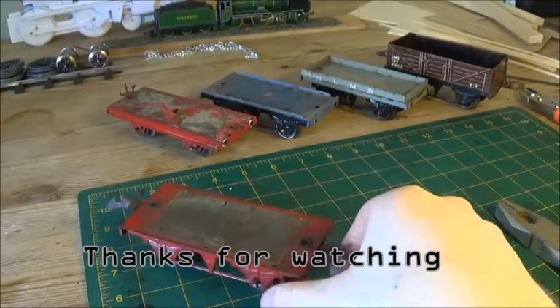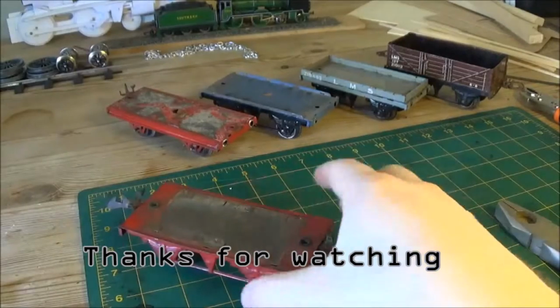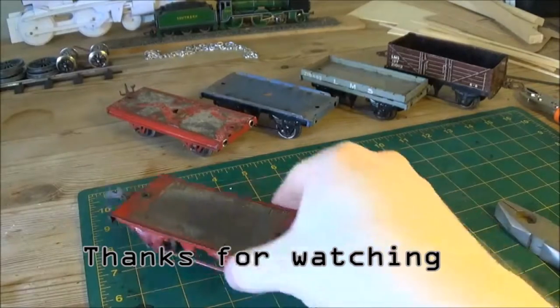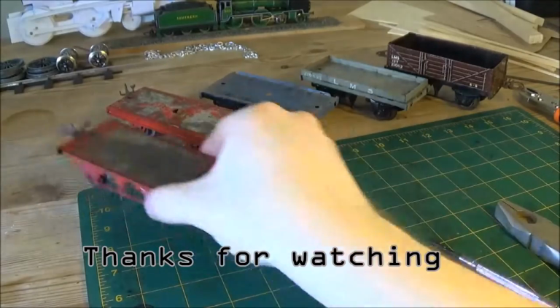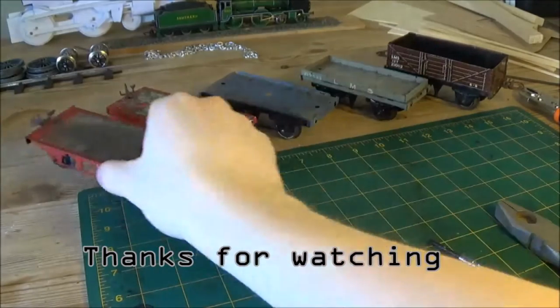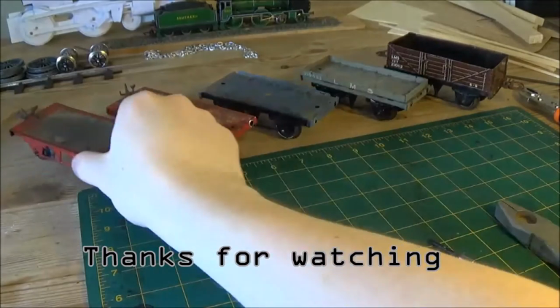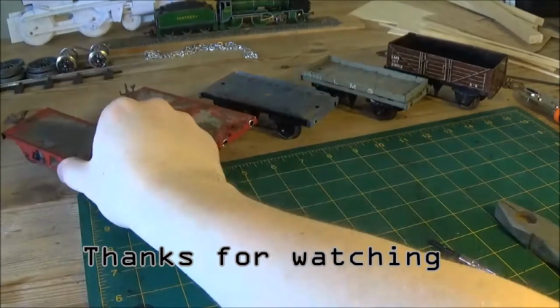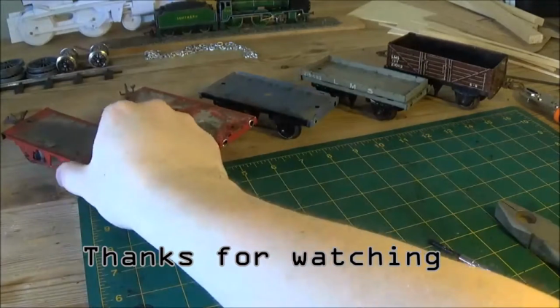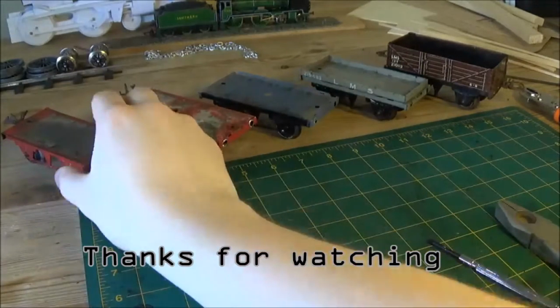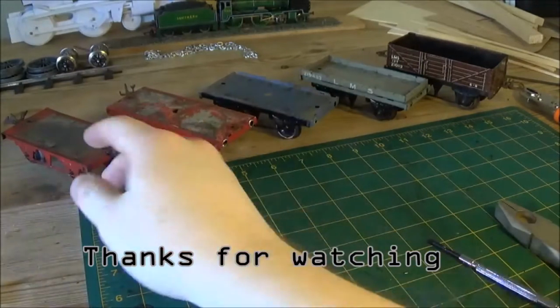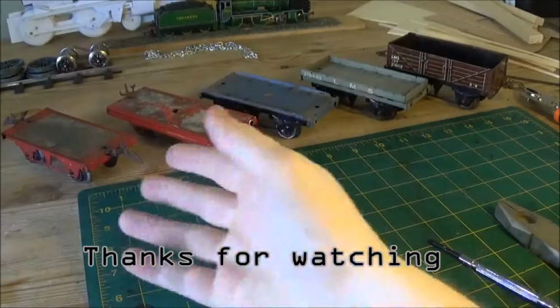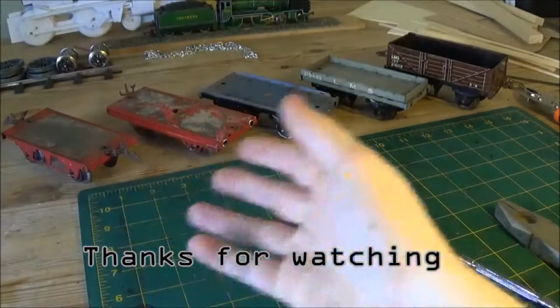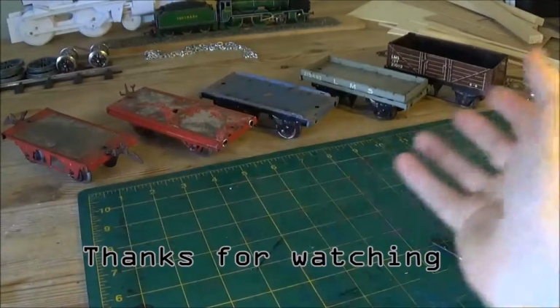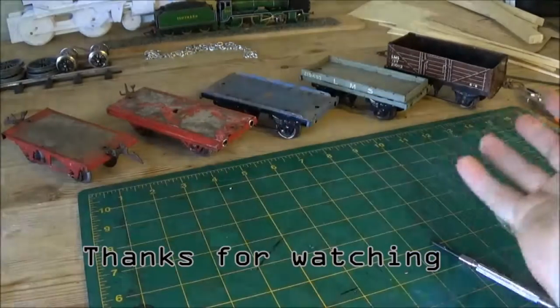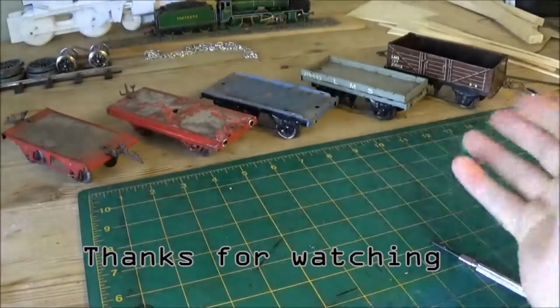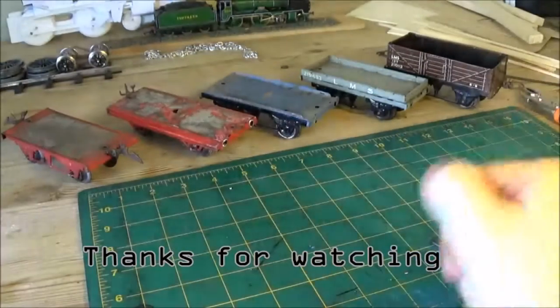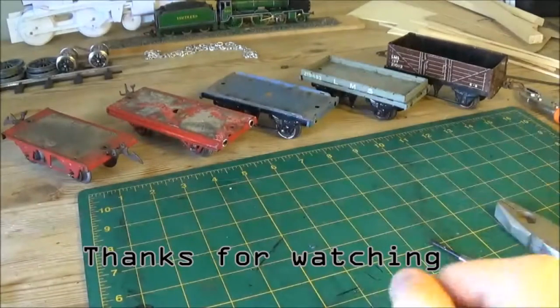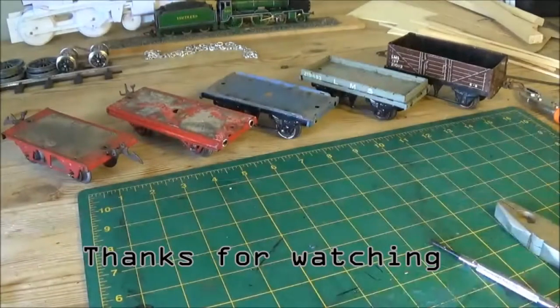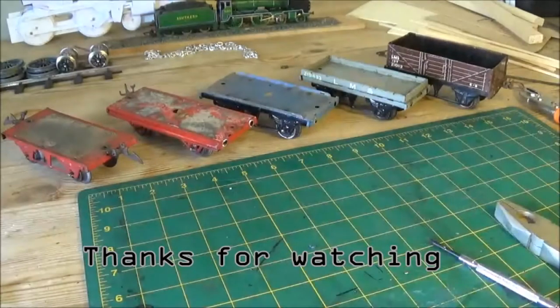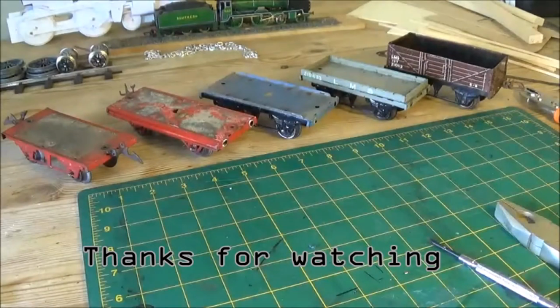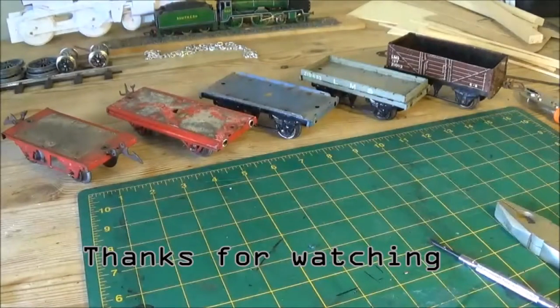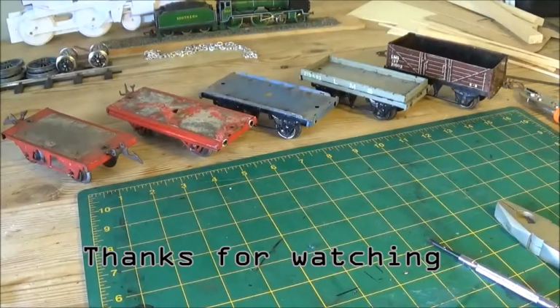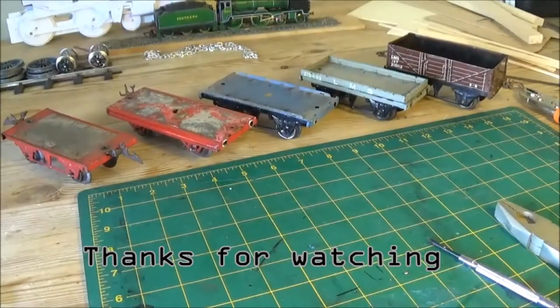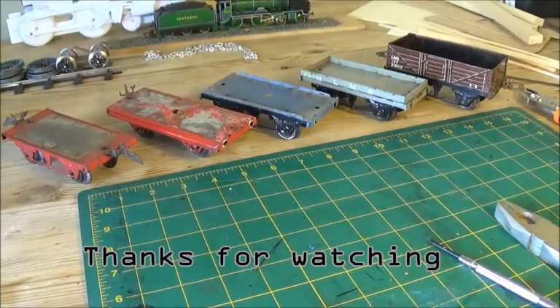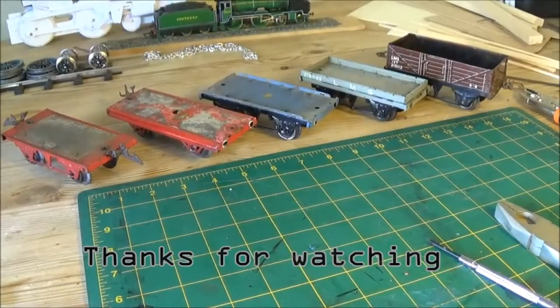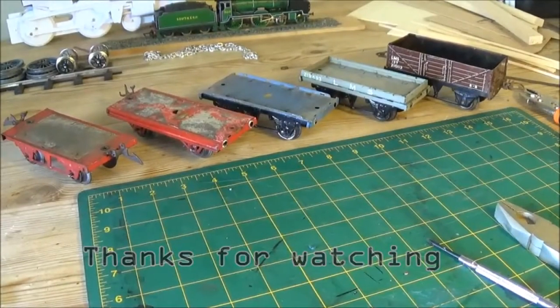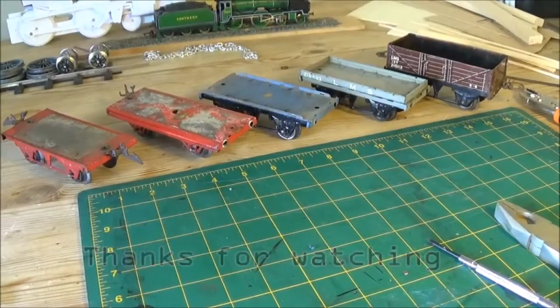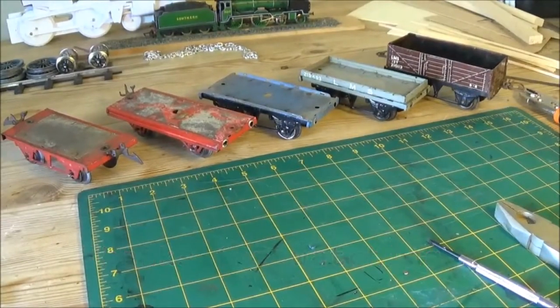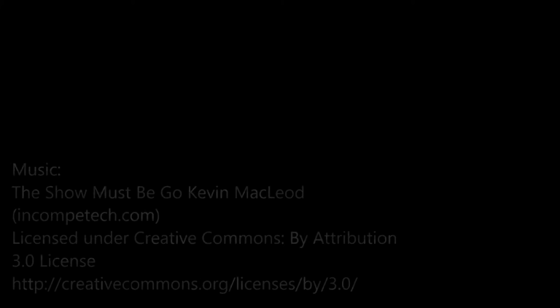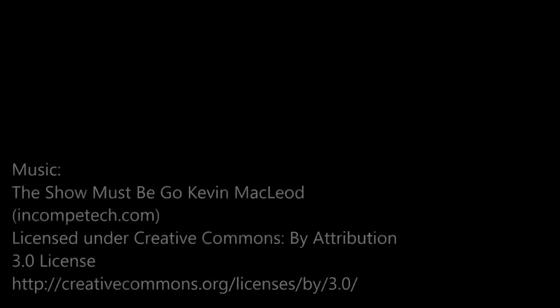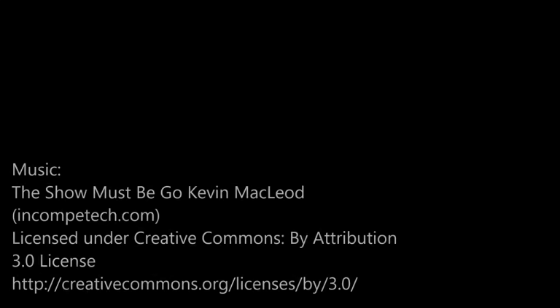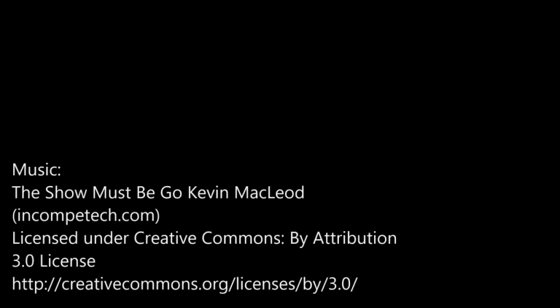Anyway, that's it for this video. Thanks for watching if you found it useful.